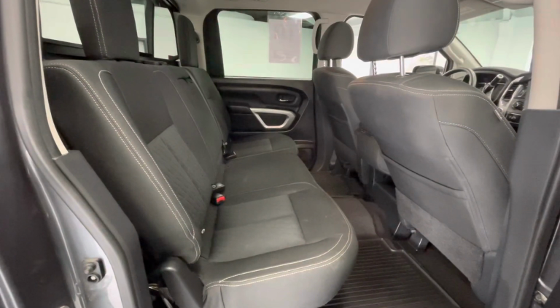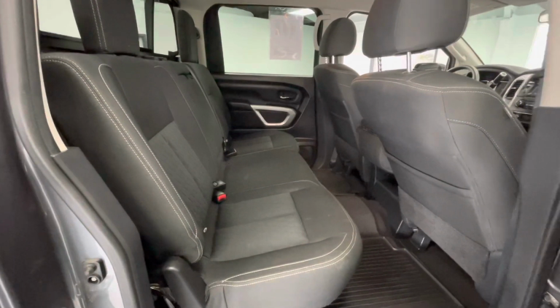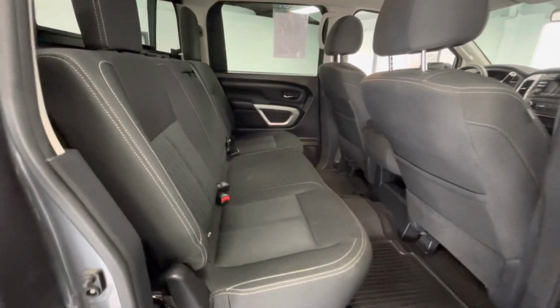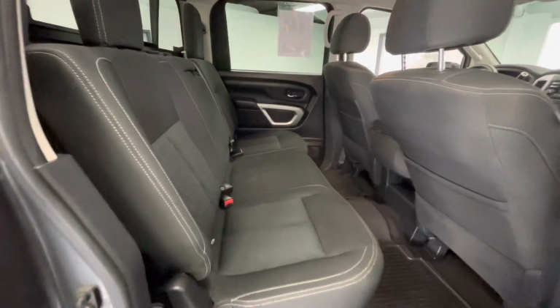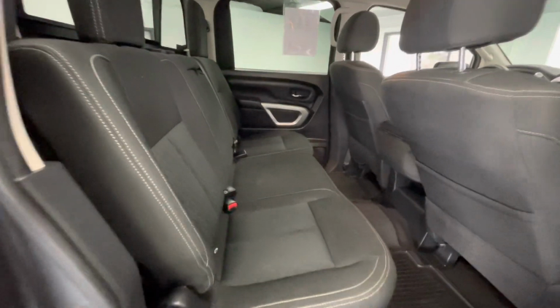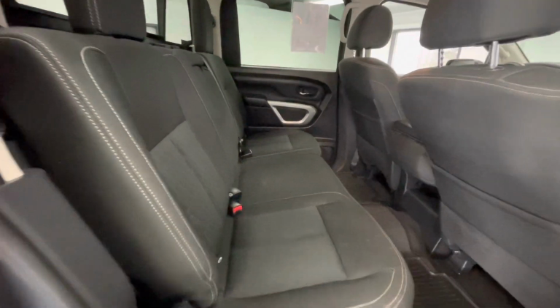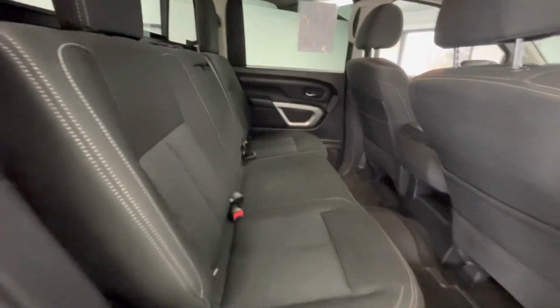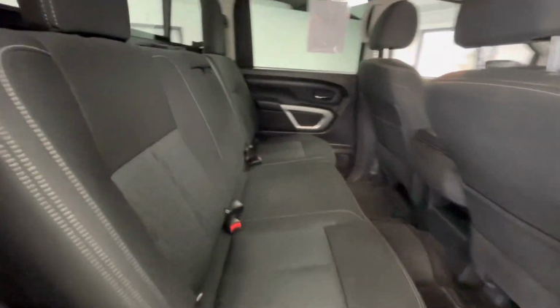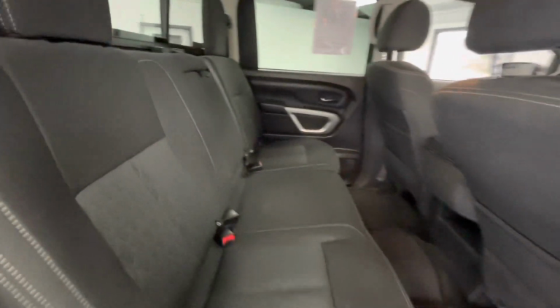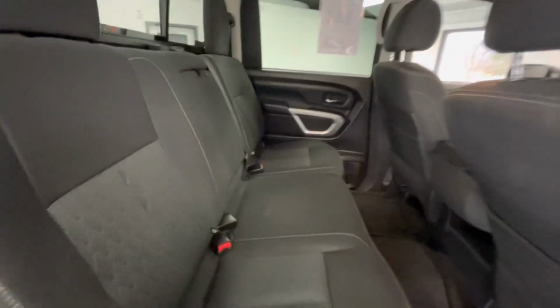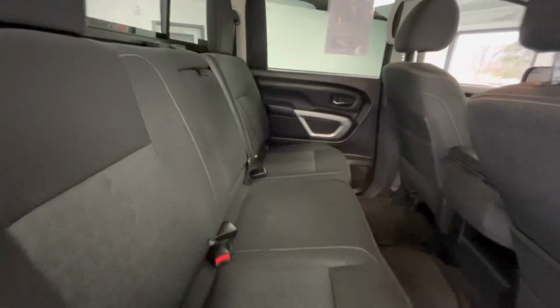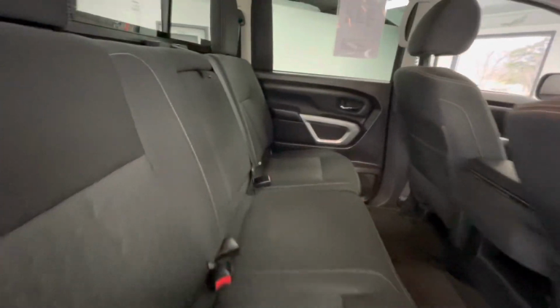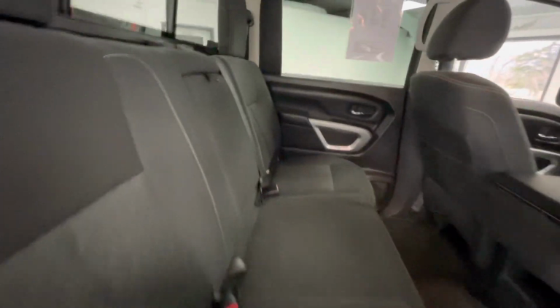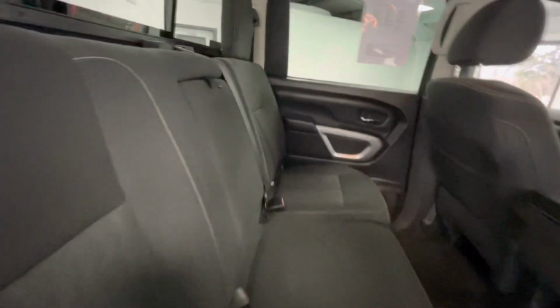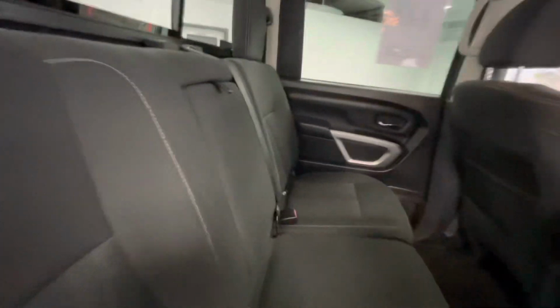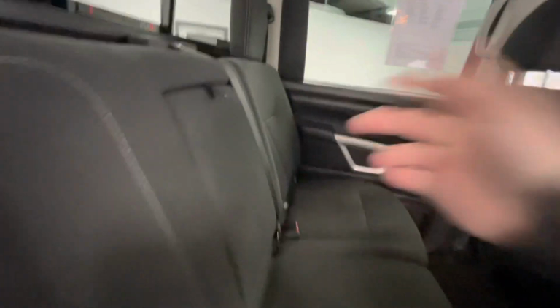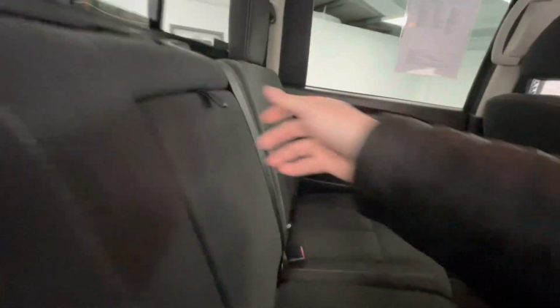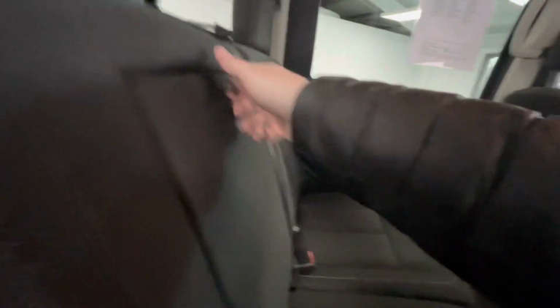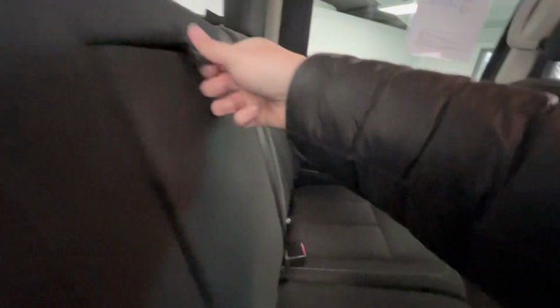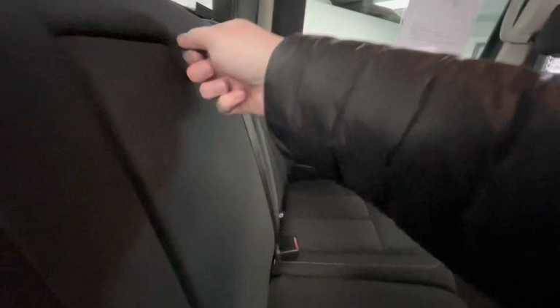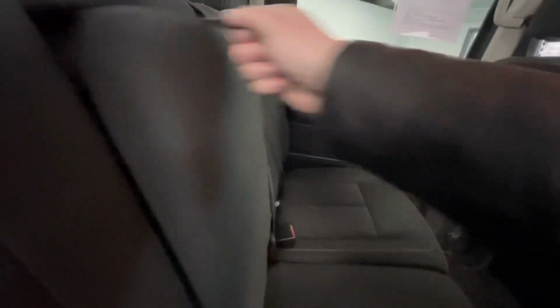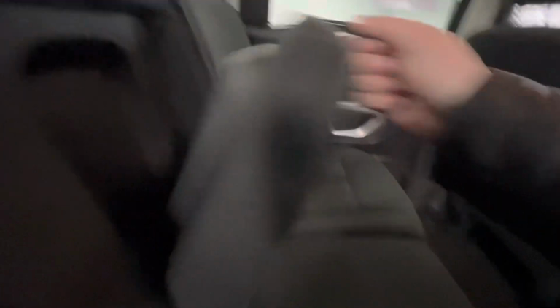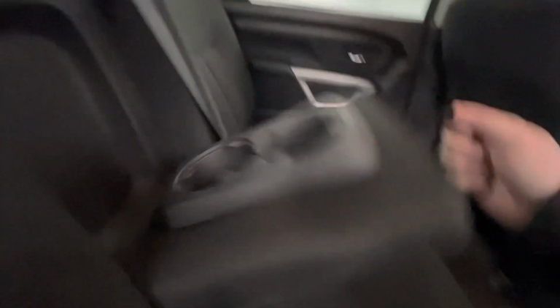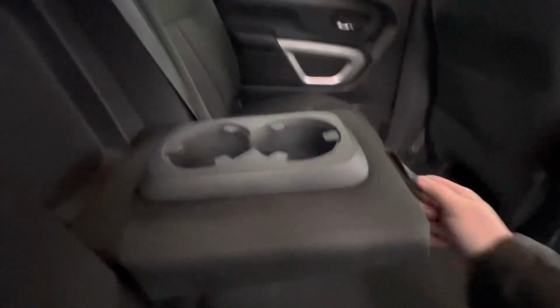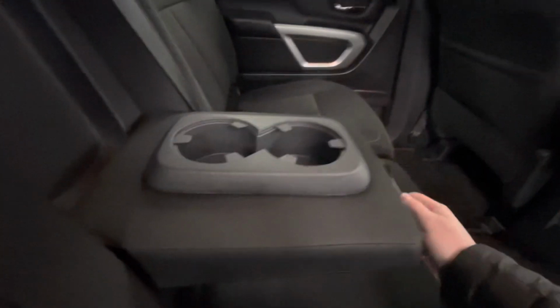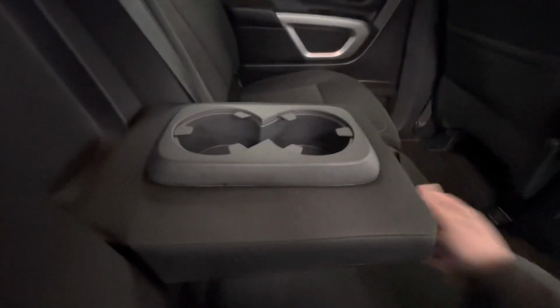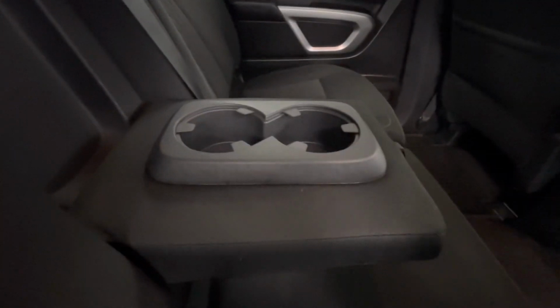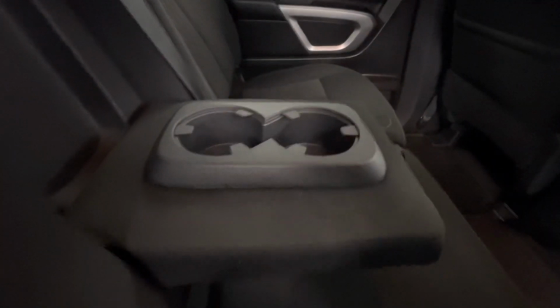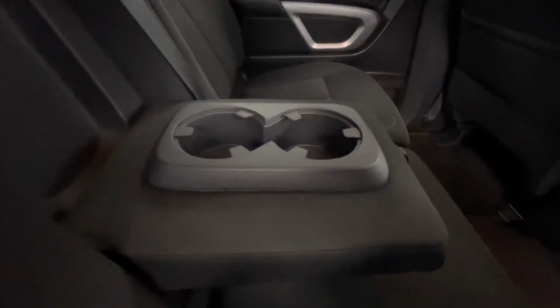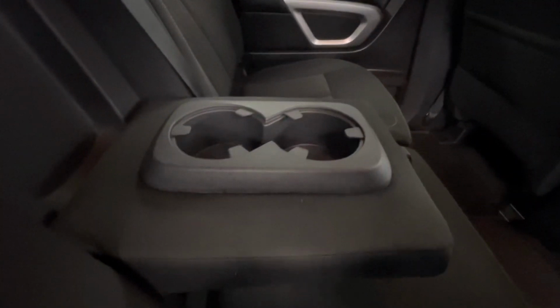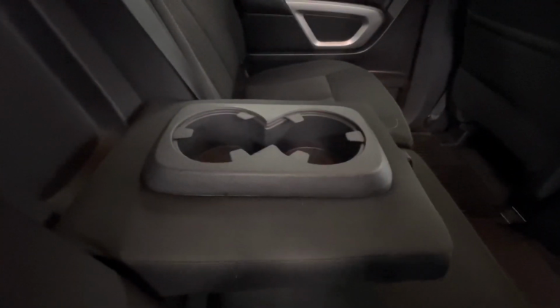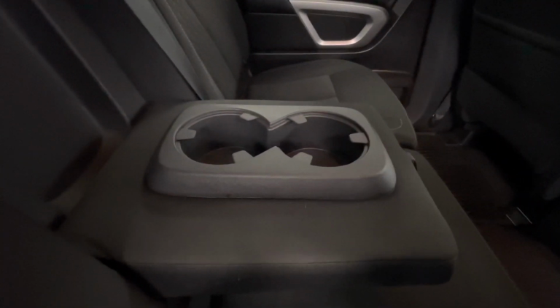In the backseat, that premium black cloth interior will stay the same. Not to mention, you will have a pull-down middle console here with two cup holders.